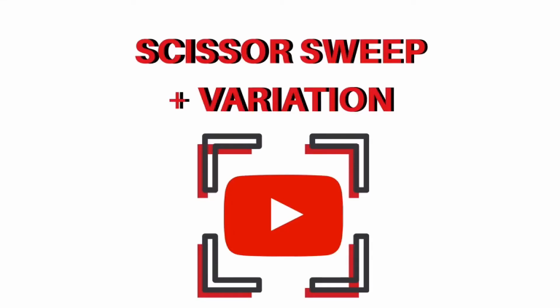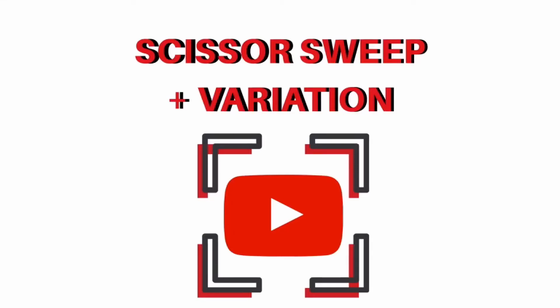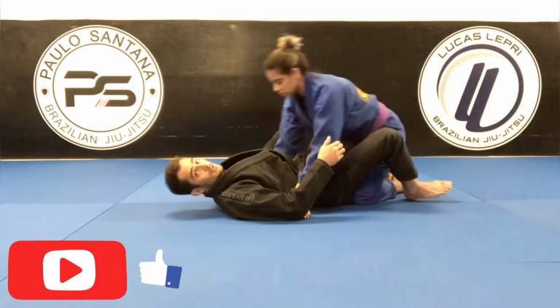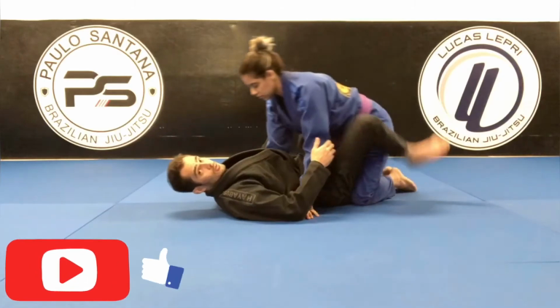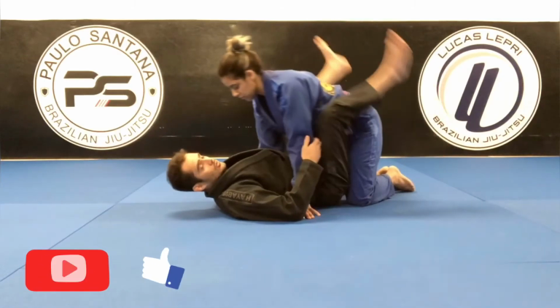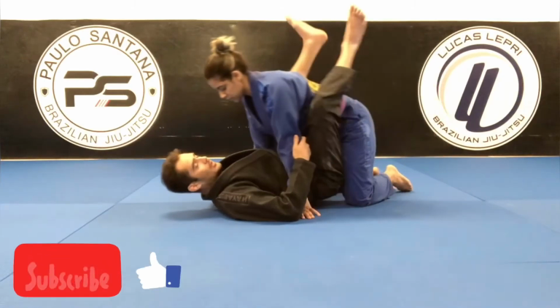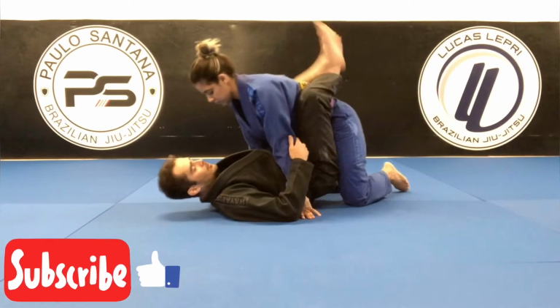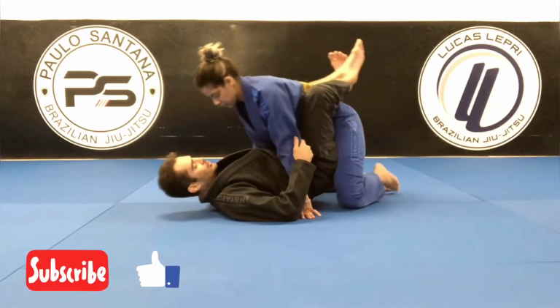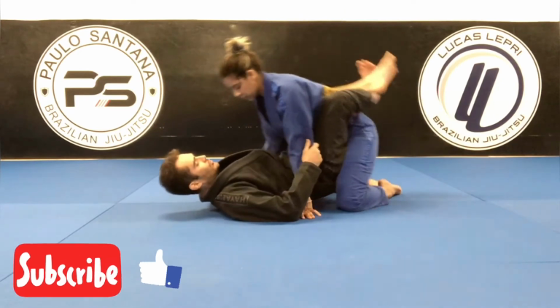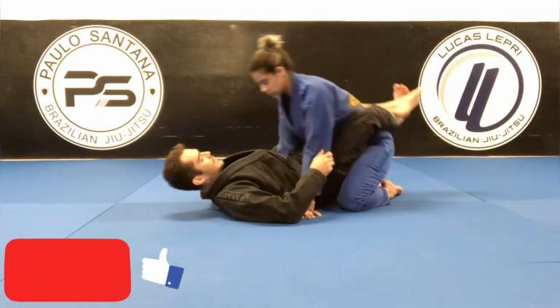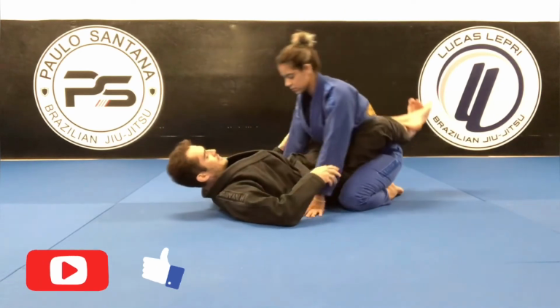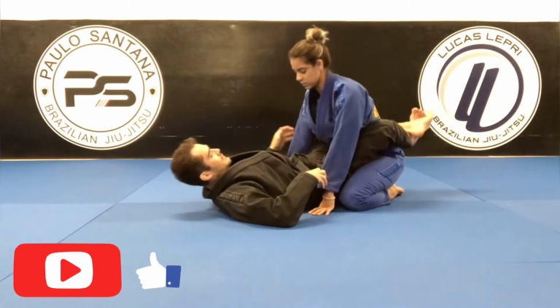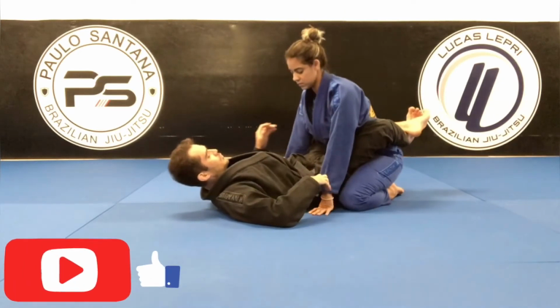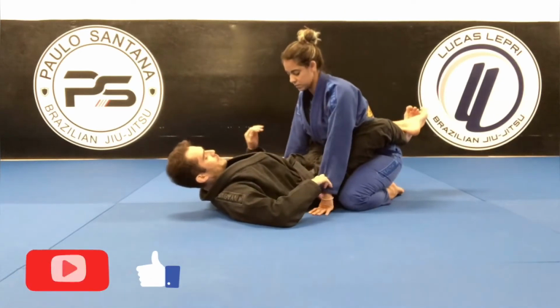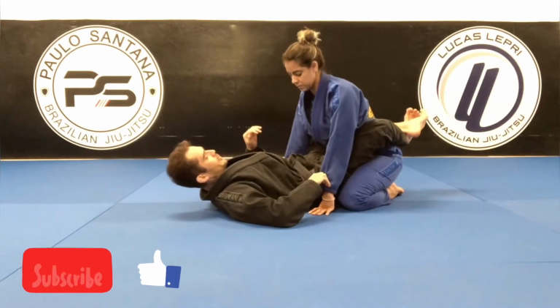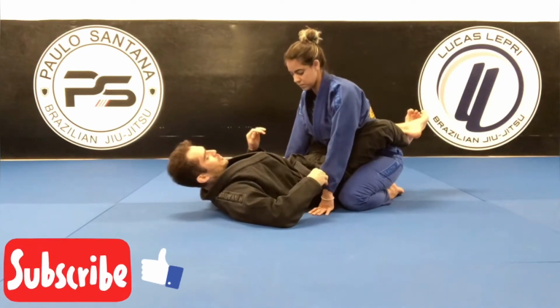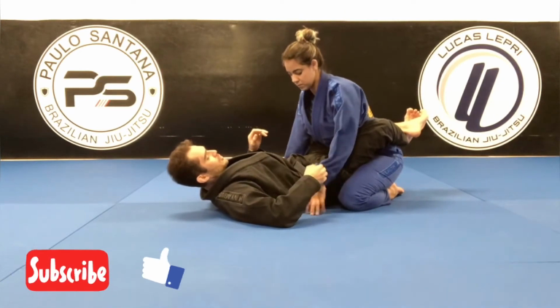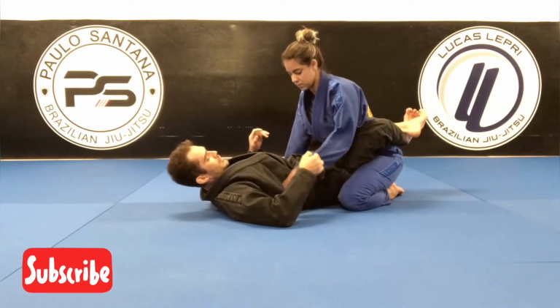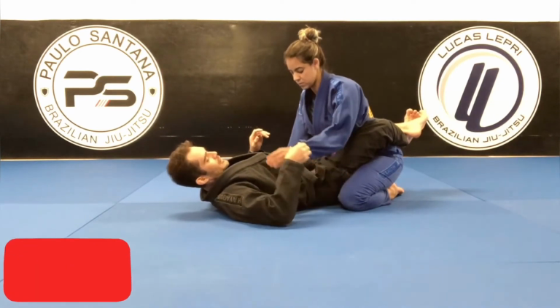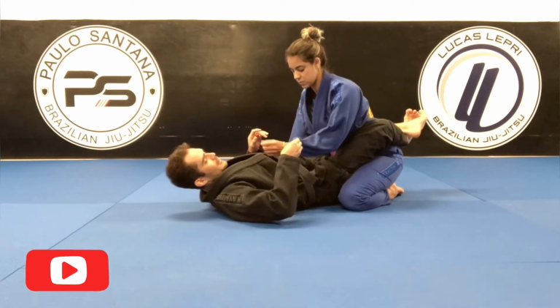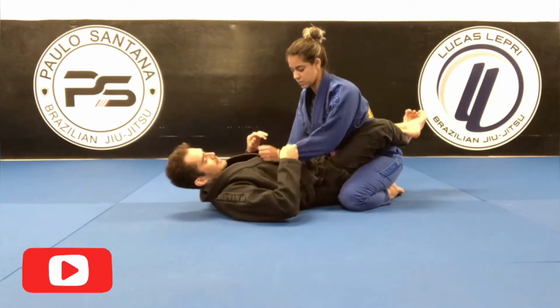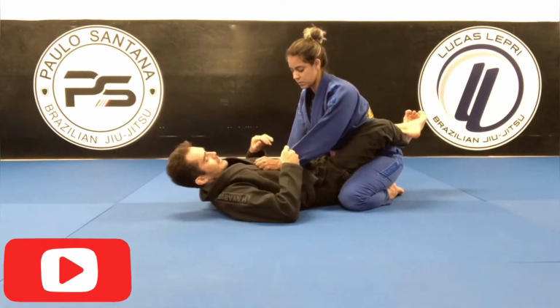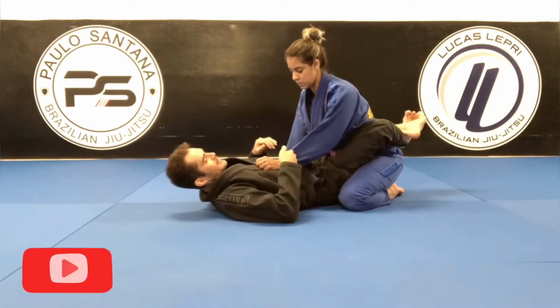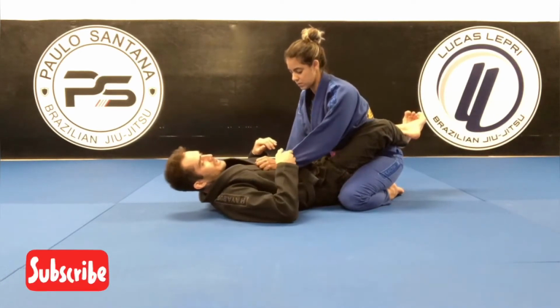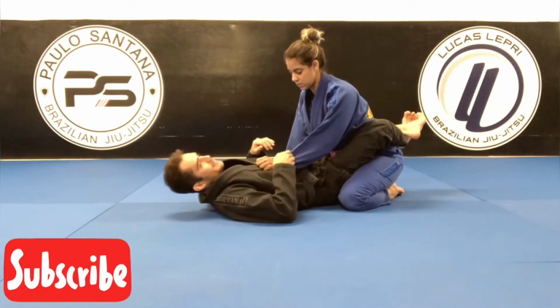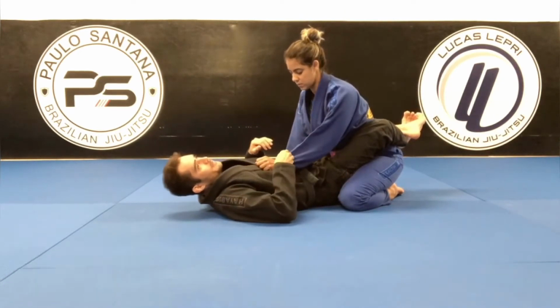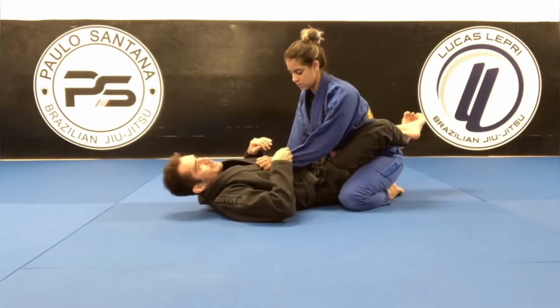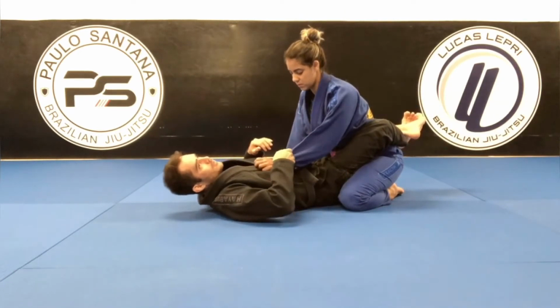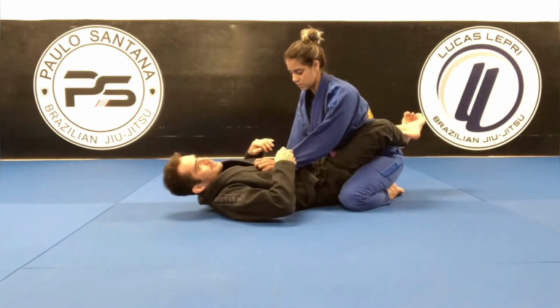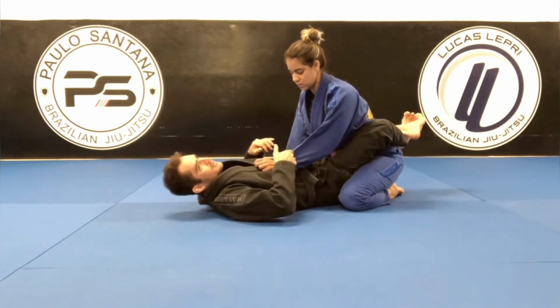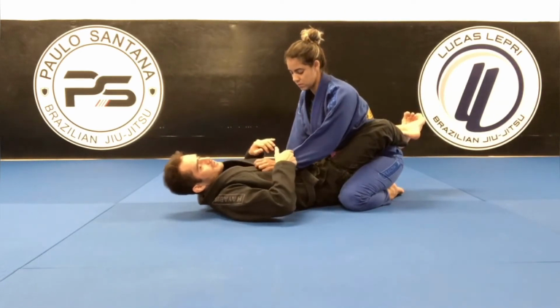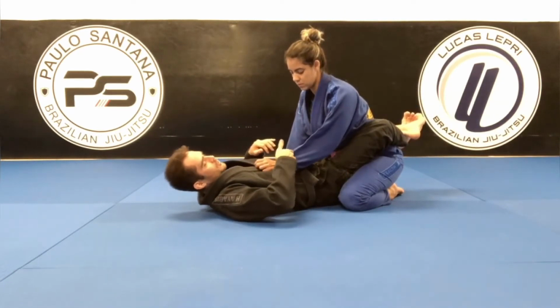Today I'm going to show you guys a sweep from close guard. Let's start here with the basic one: scissor sweep.